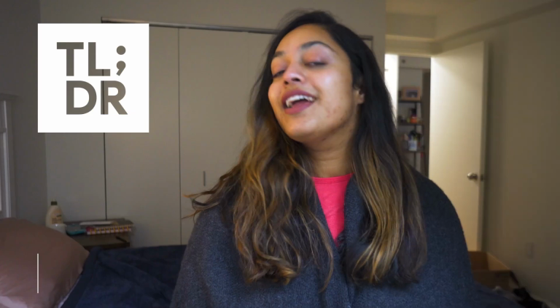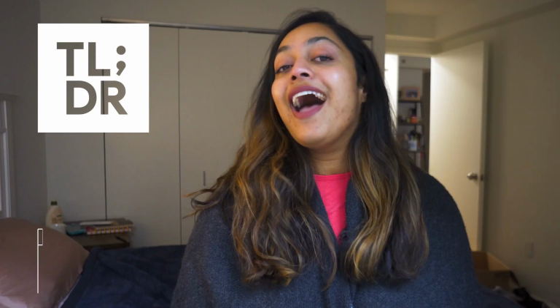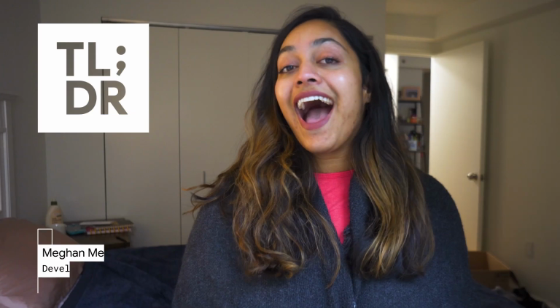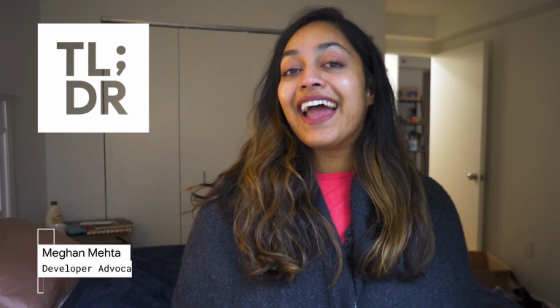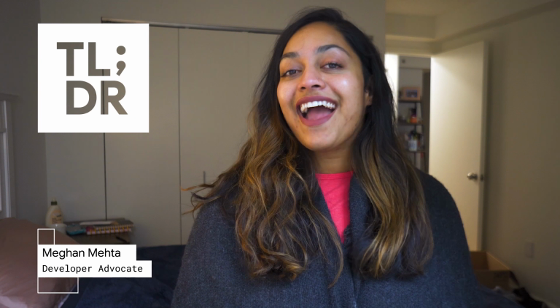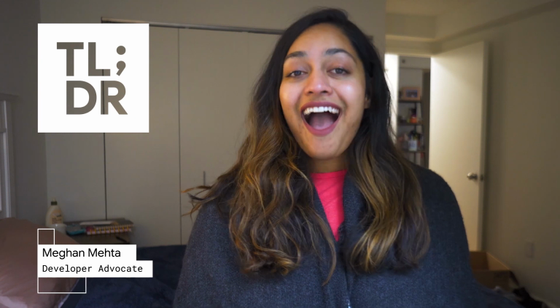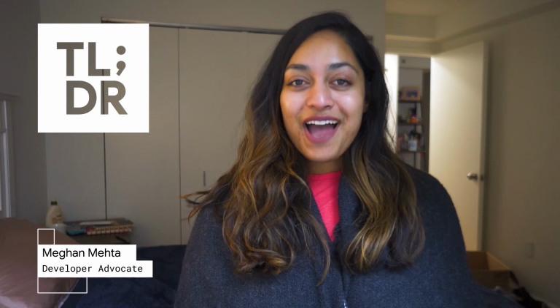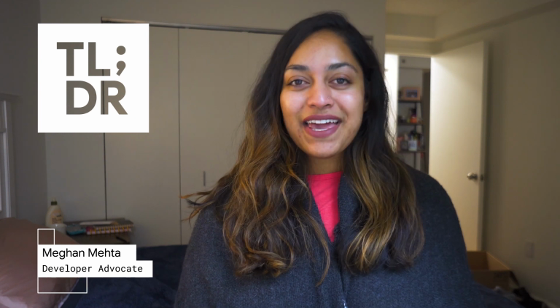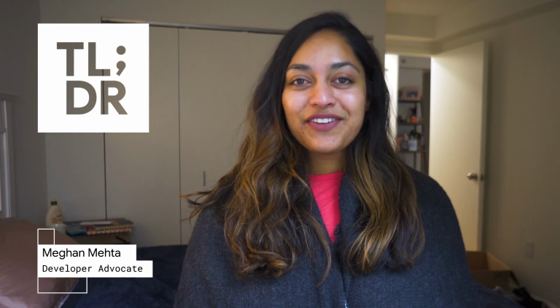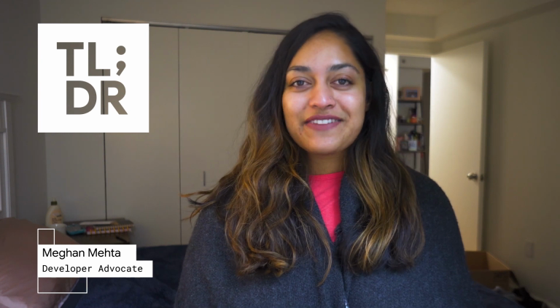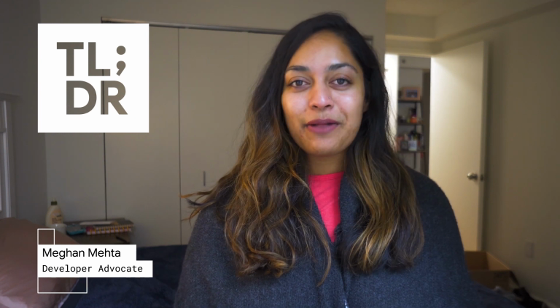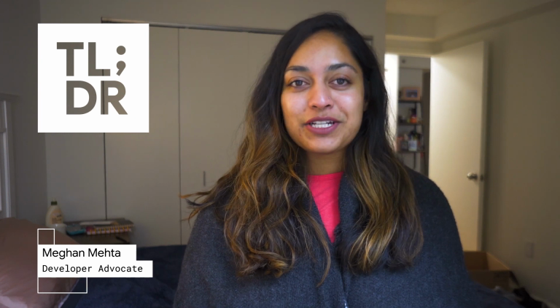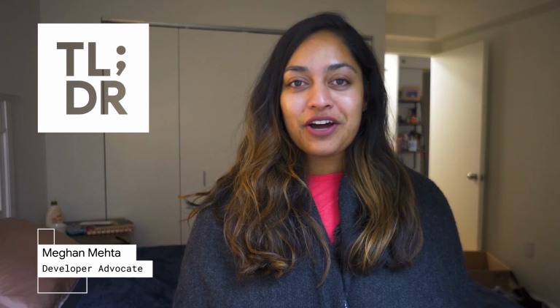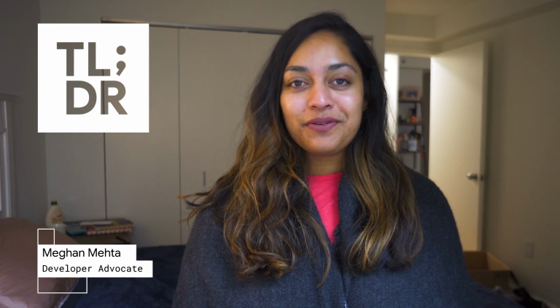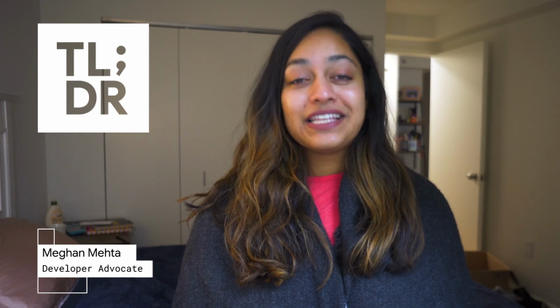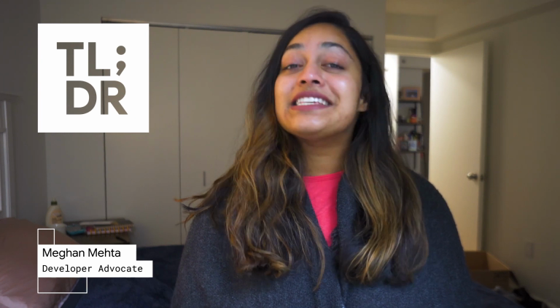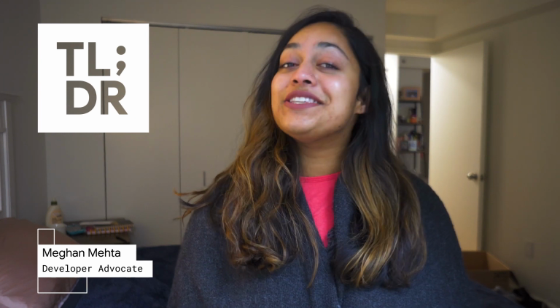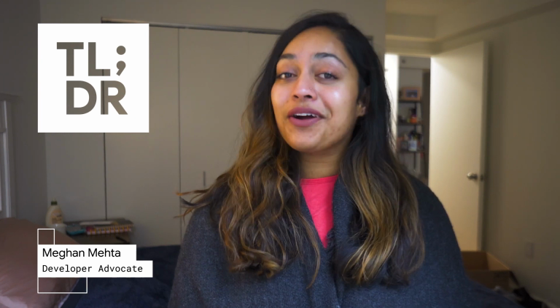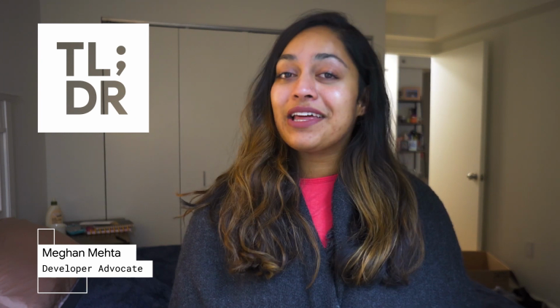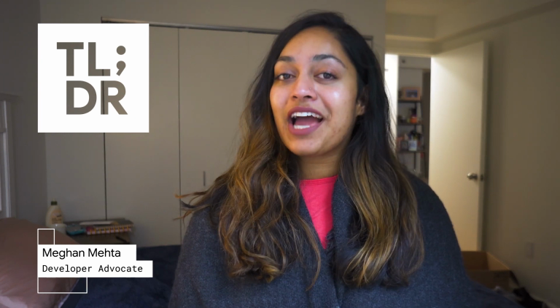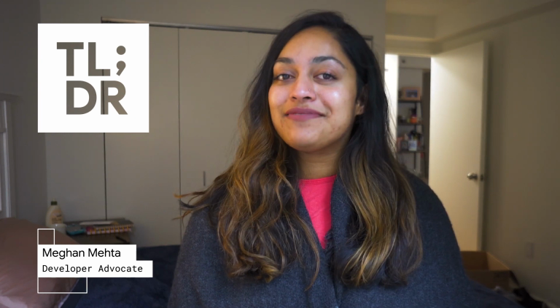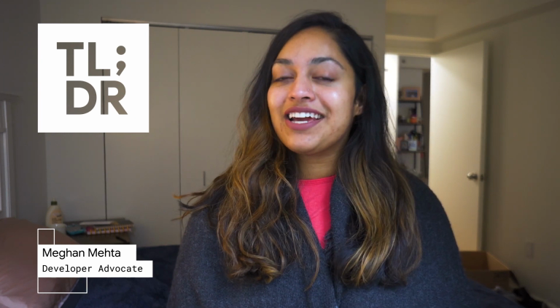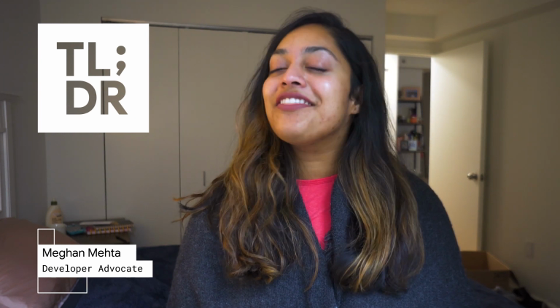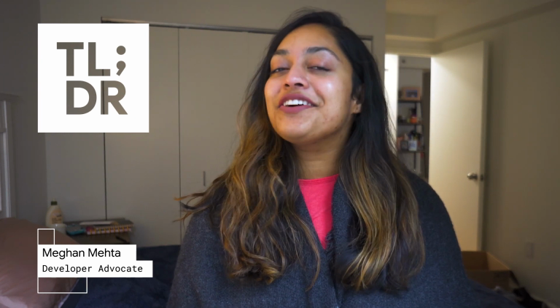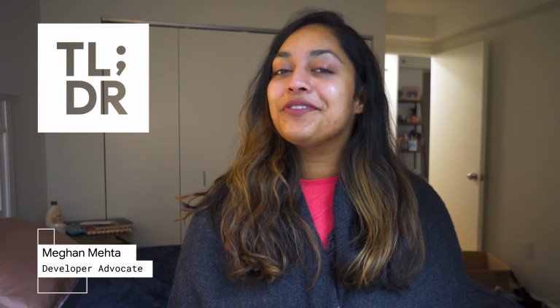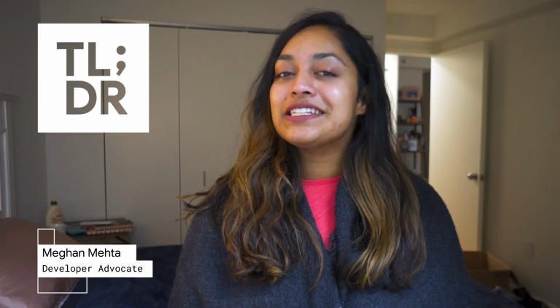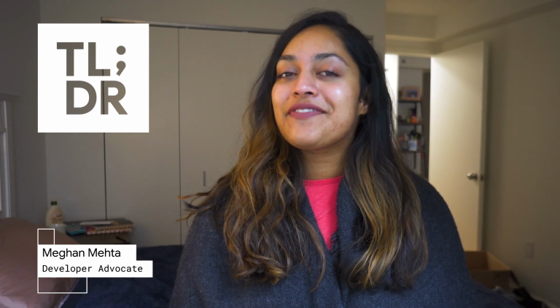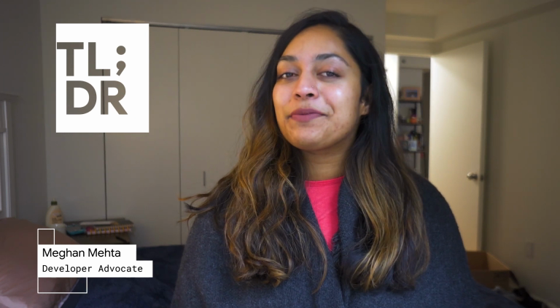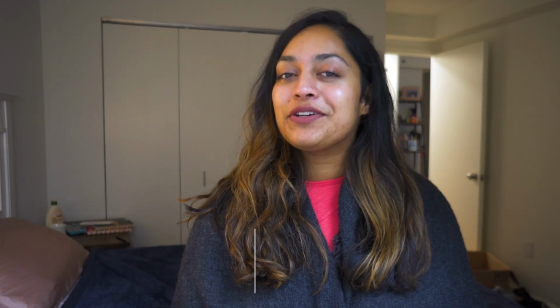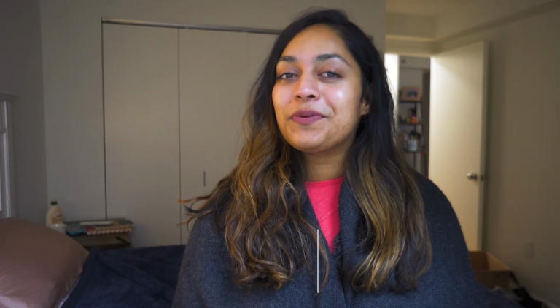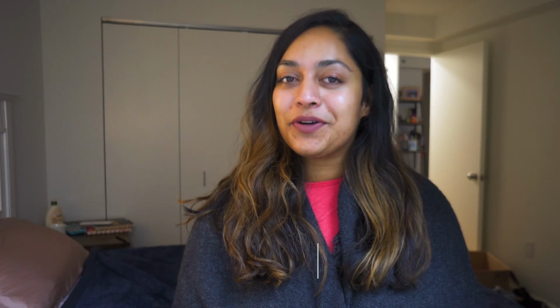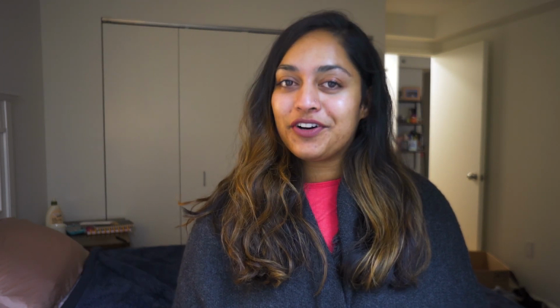Hi, I'm Megan for The Developer Show. This is your weekly update on the coolest developer news from Google.